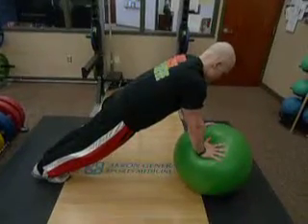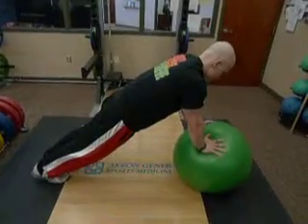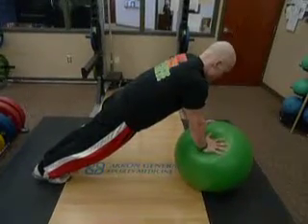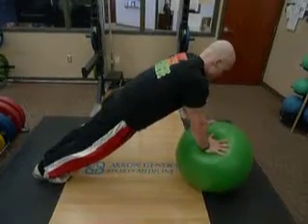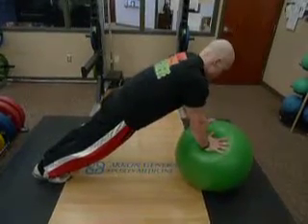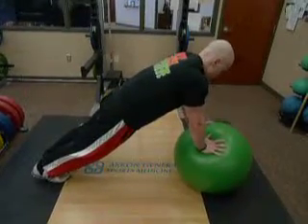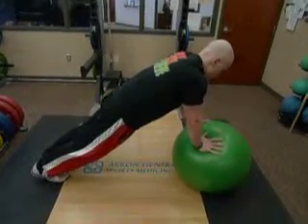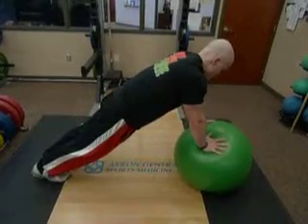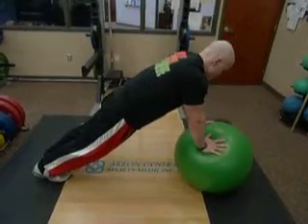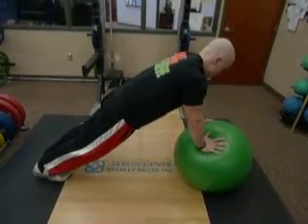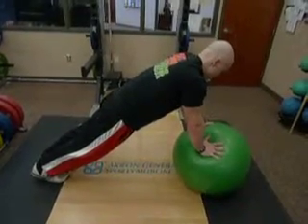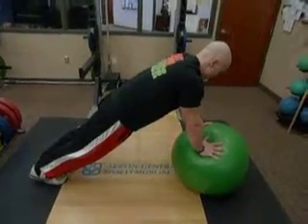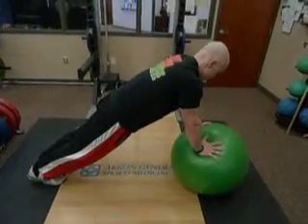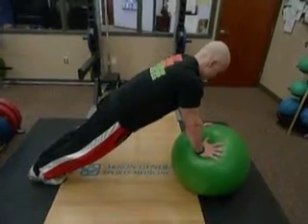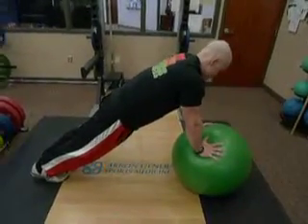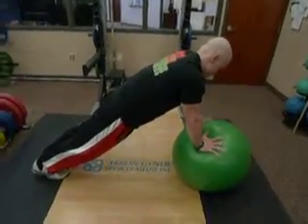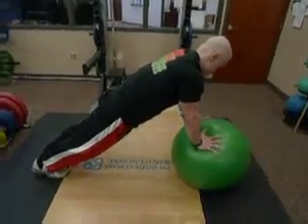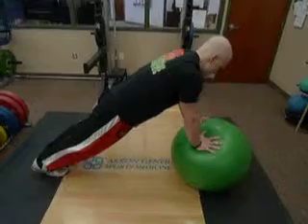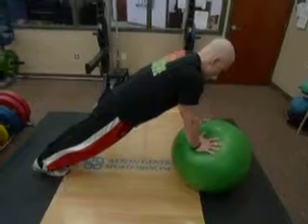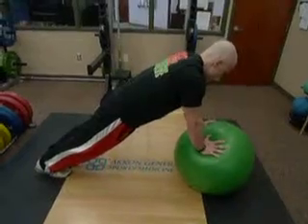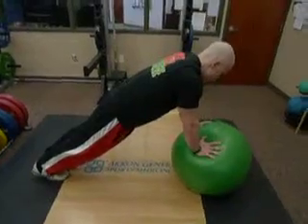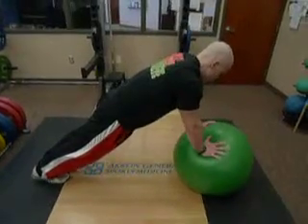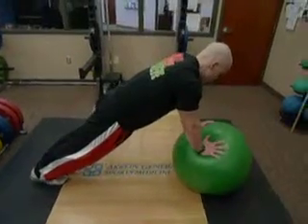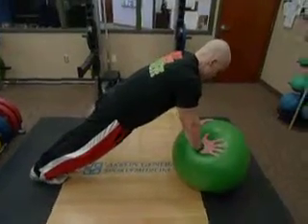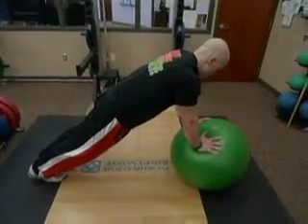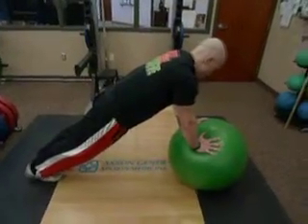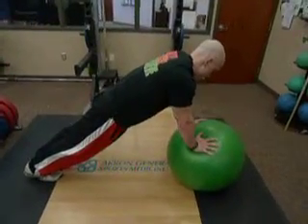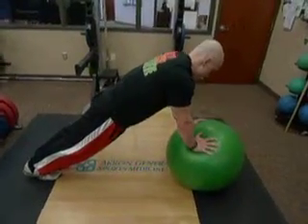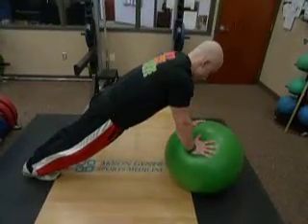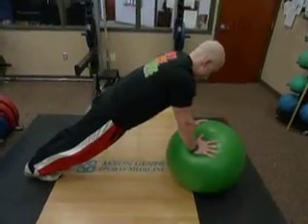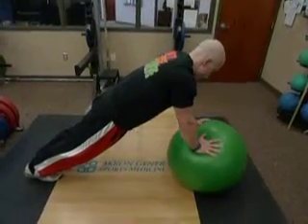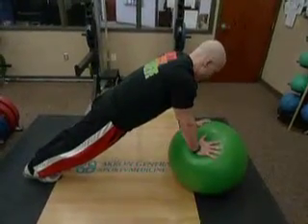Stability ball core bridge has the athlete holding a plank position with the hands on the stability ball. This would be the basic starting progression.